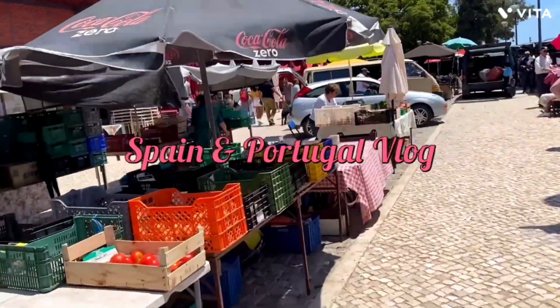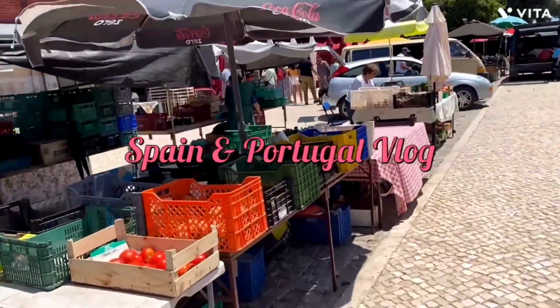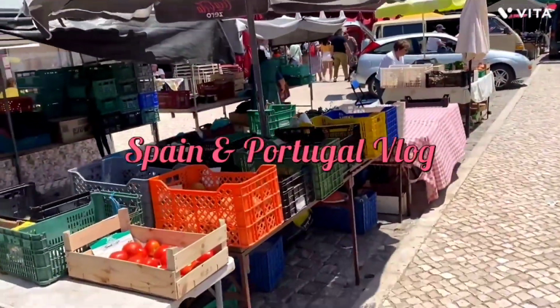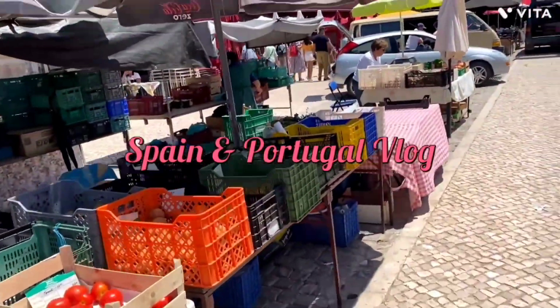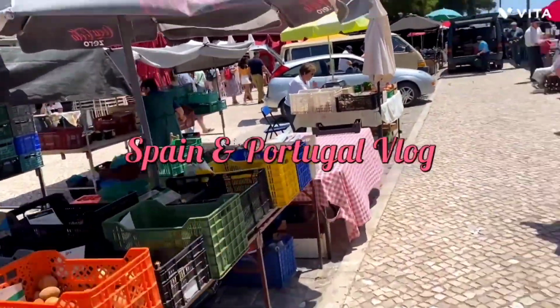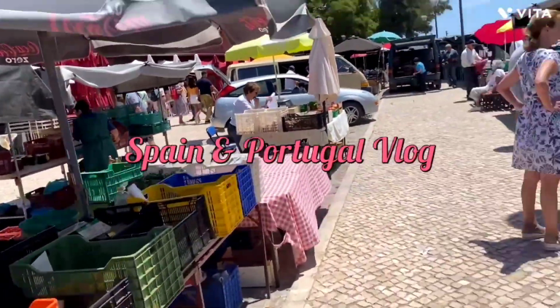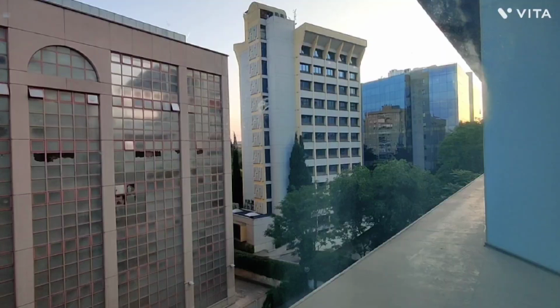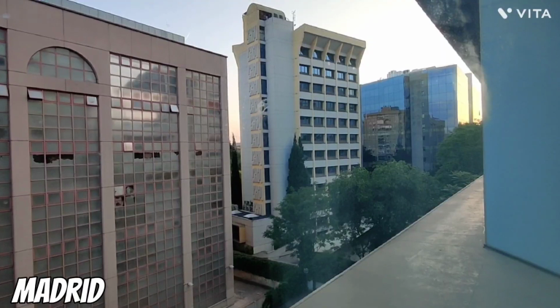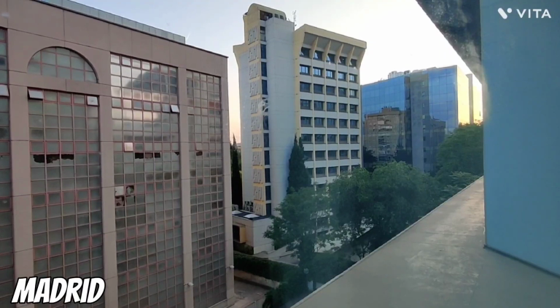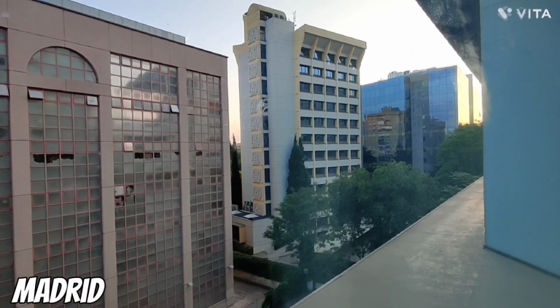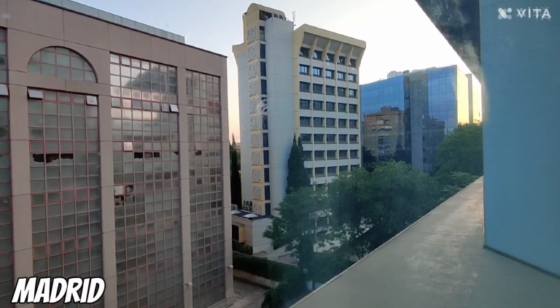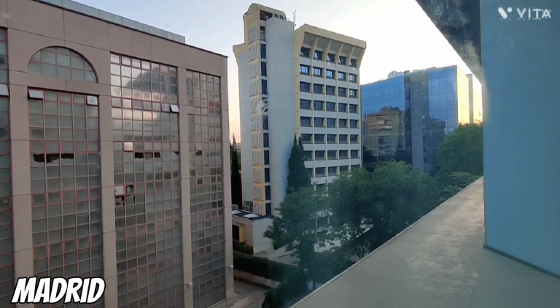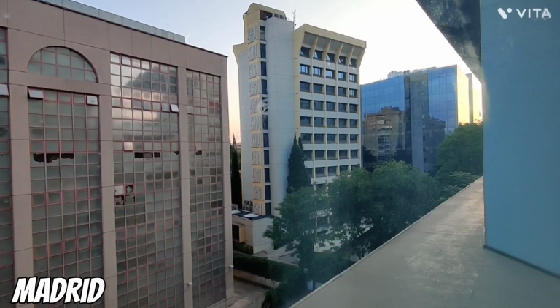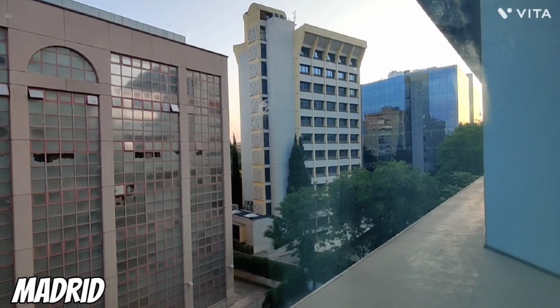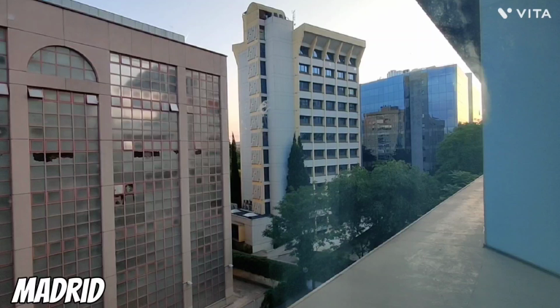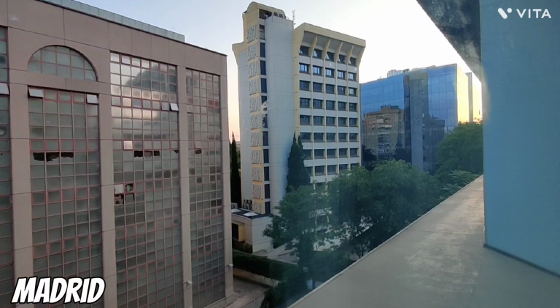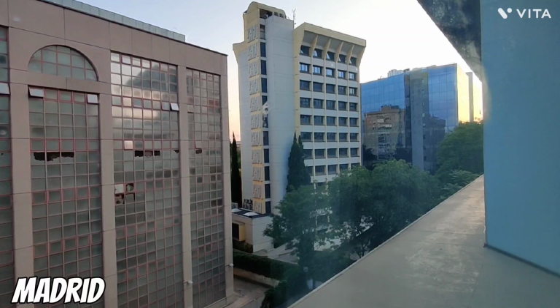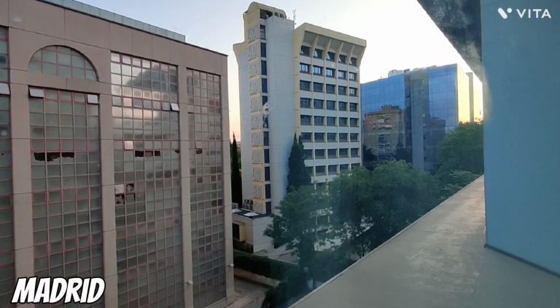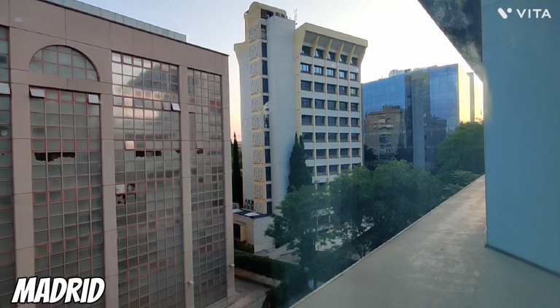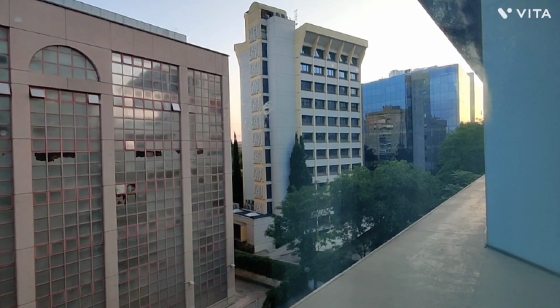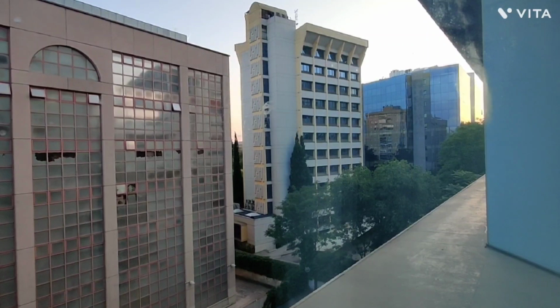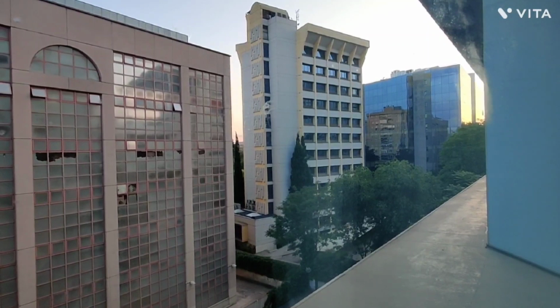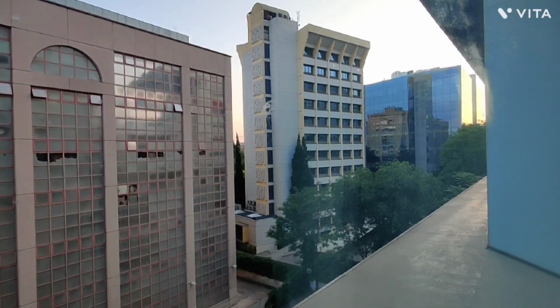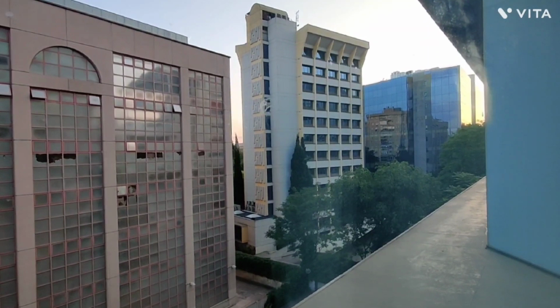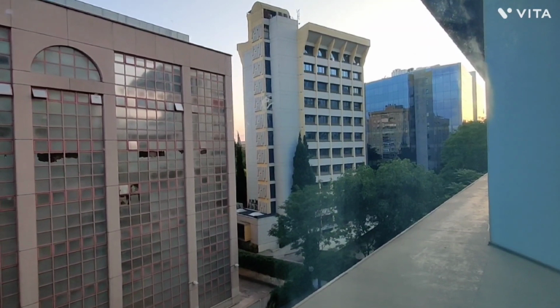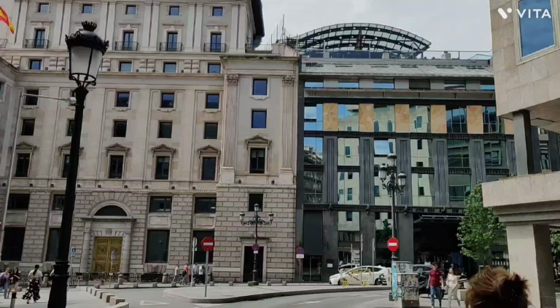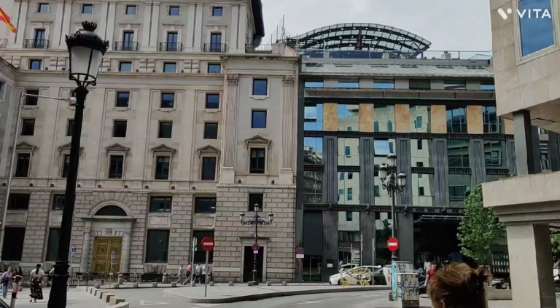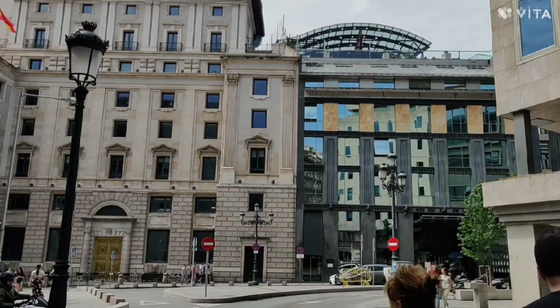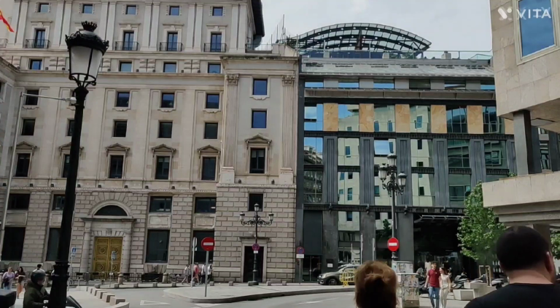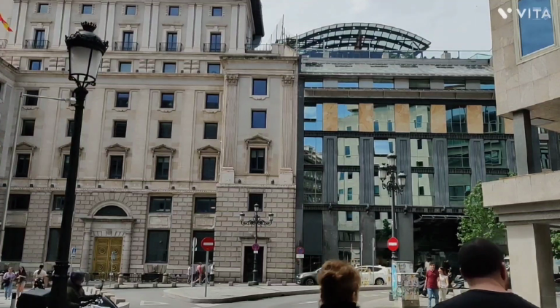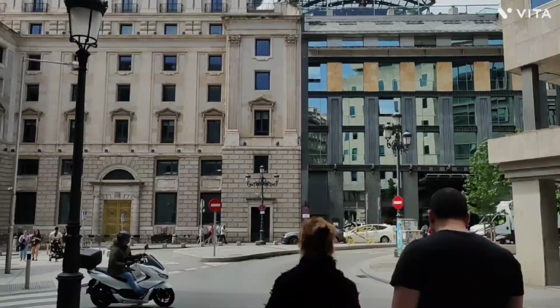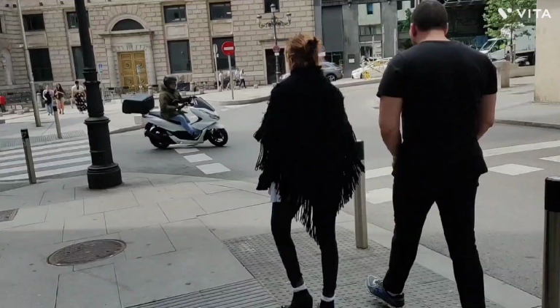The first thing I did when landing in Madrid was exploring the city, and I noticed there were some amazing street artists.